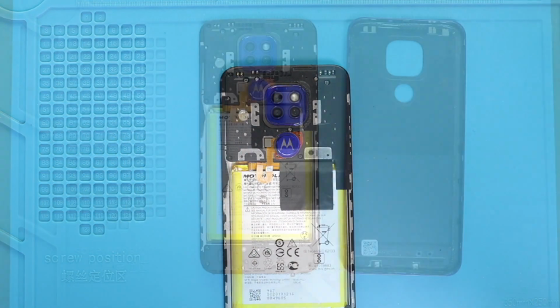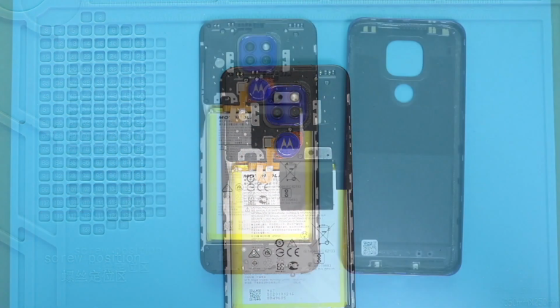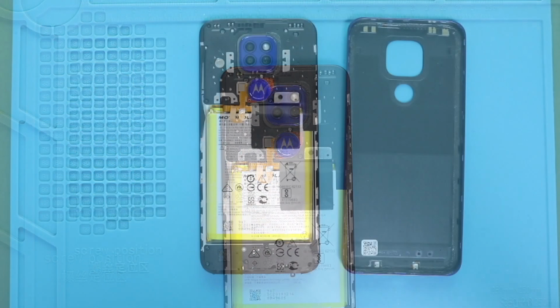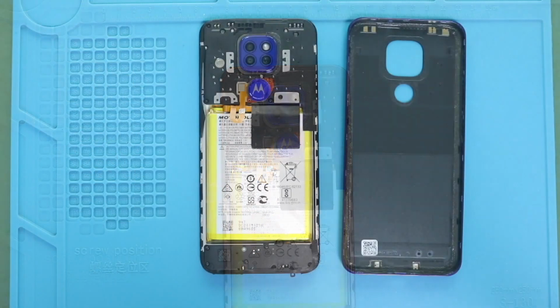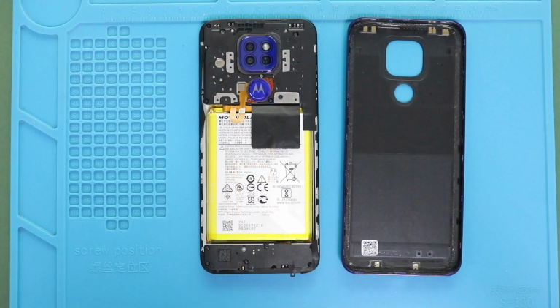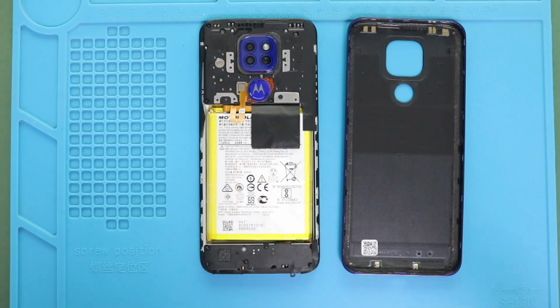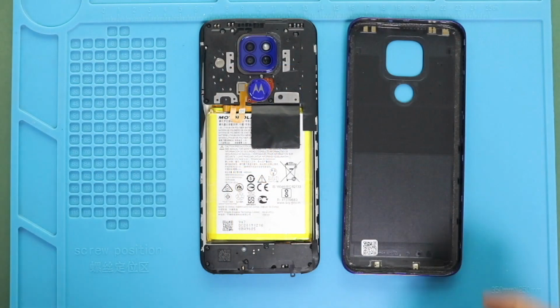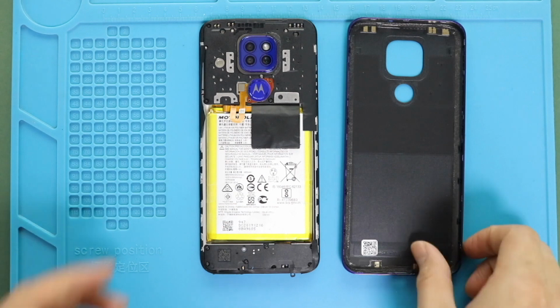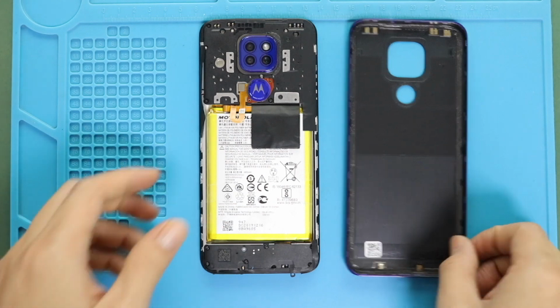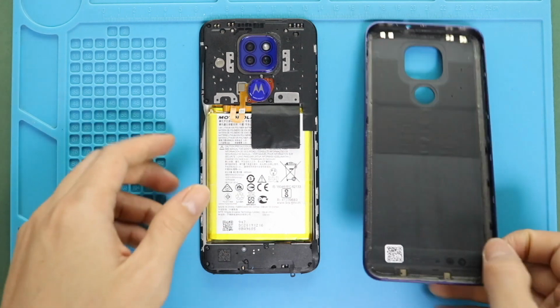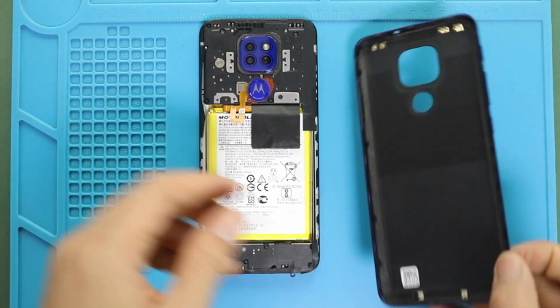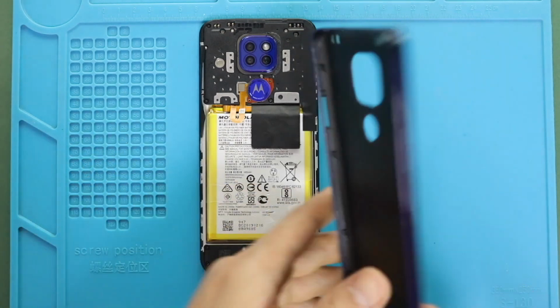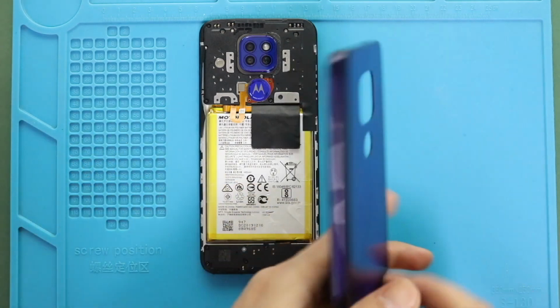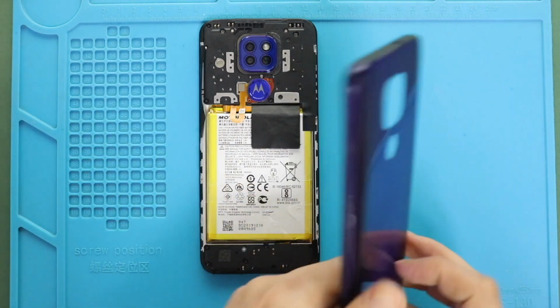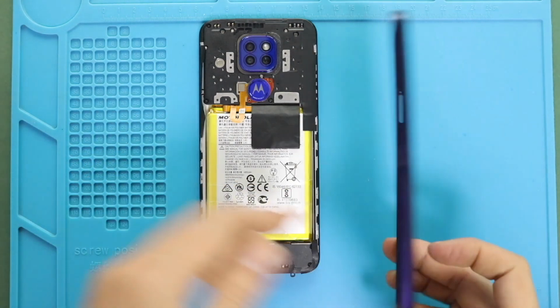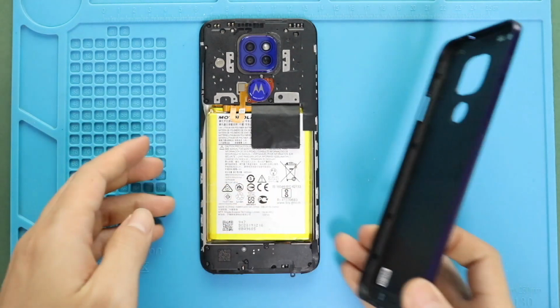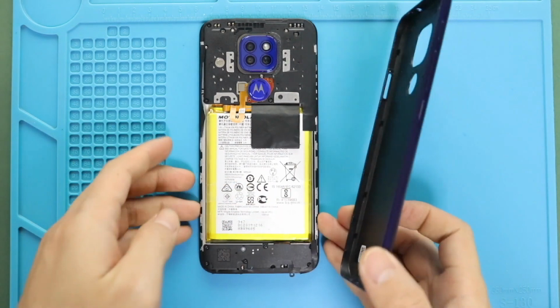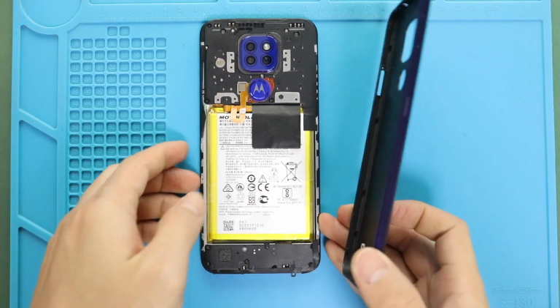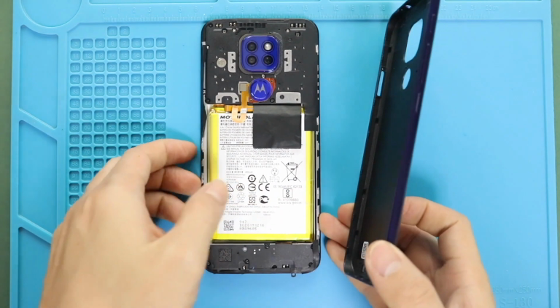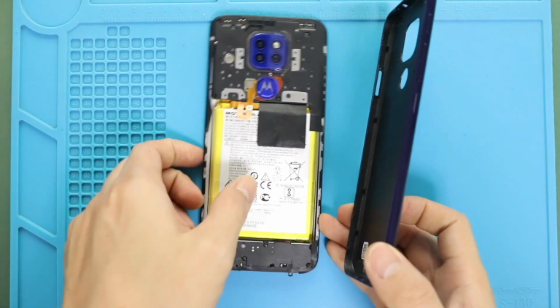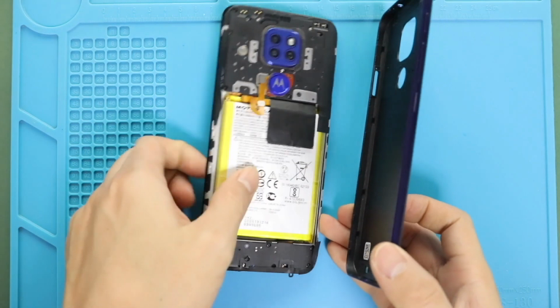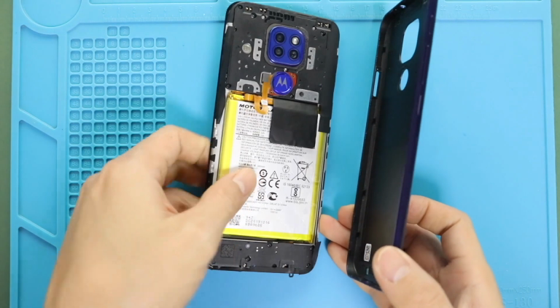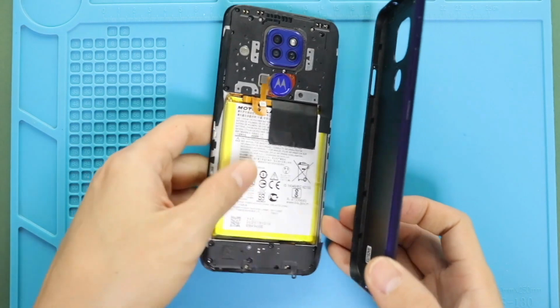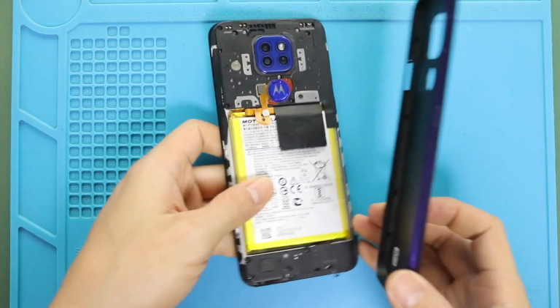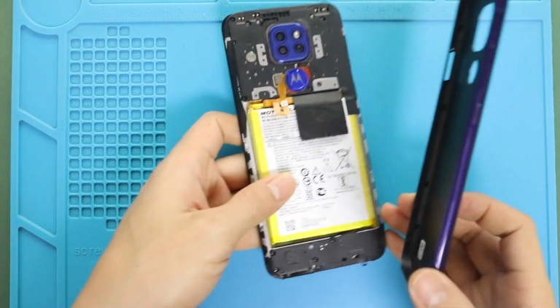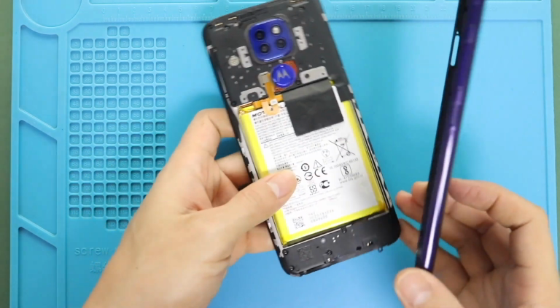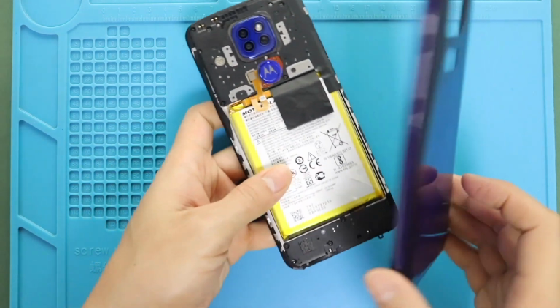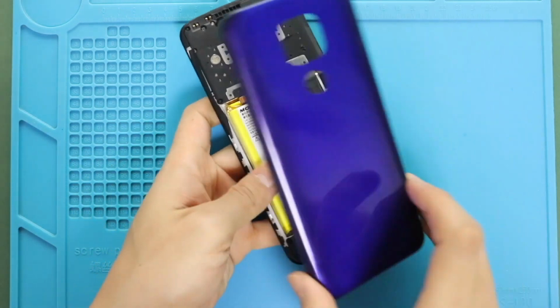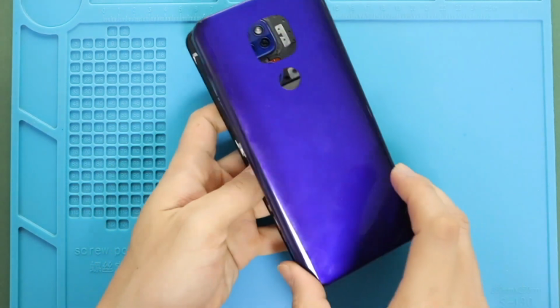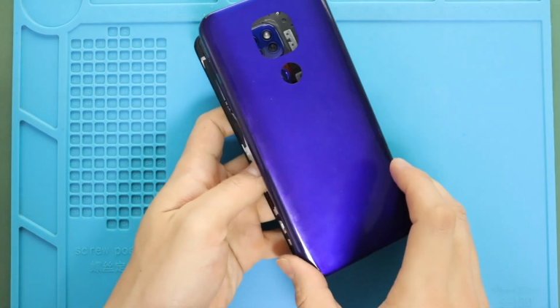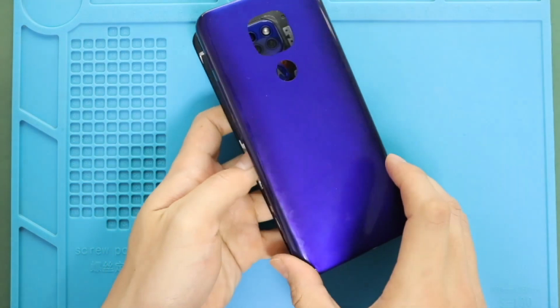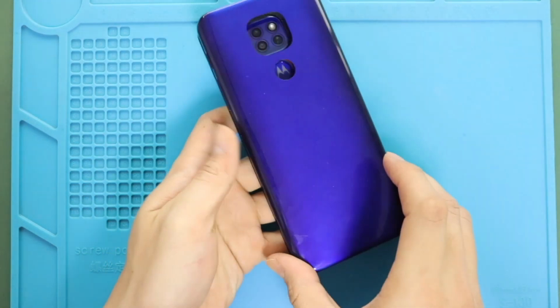Finally, snap in the back cover and then run through the sides to secure the clips. And also, do not forget to add the SIM tray.